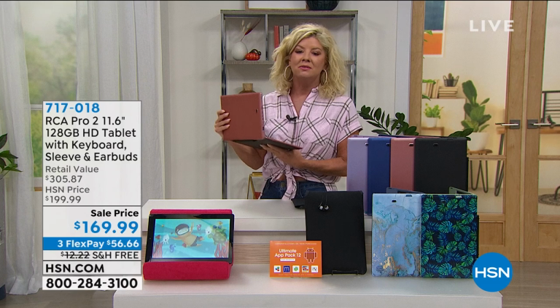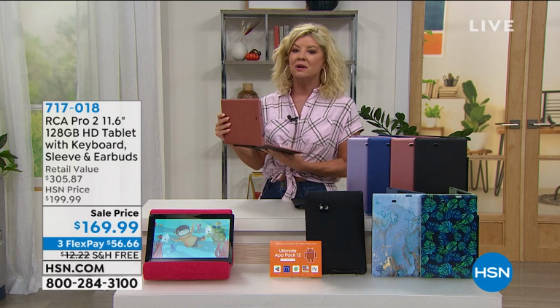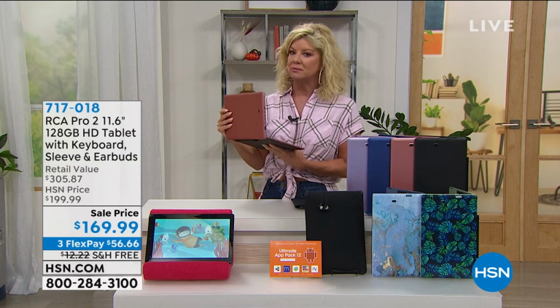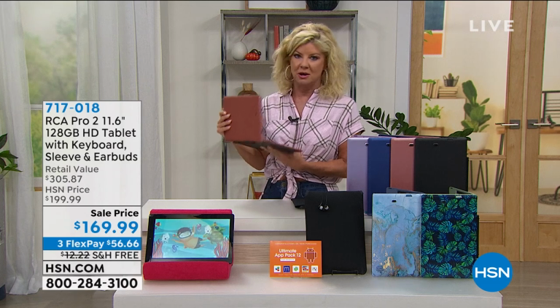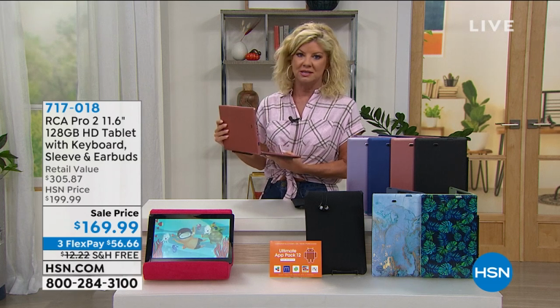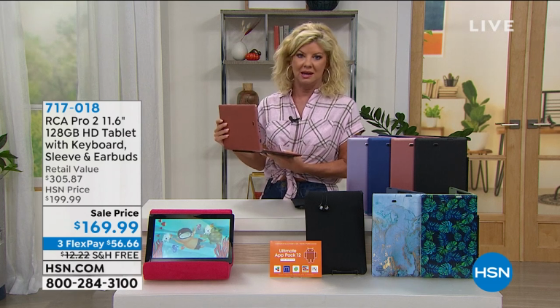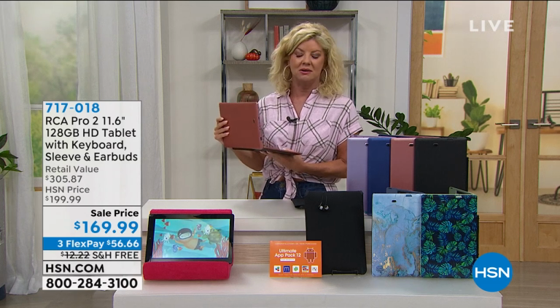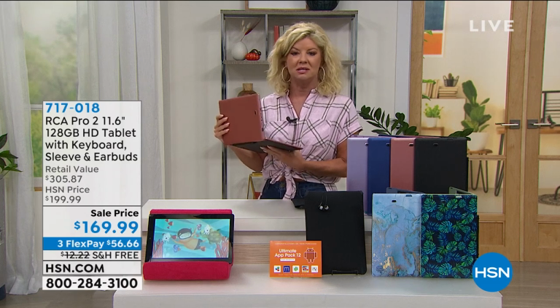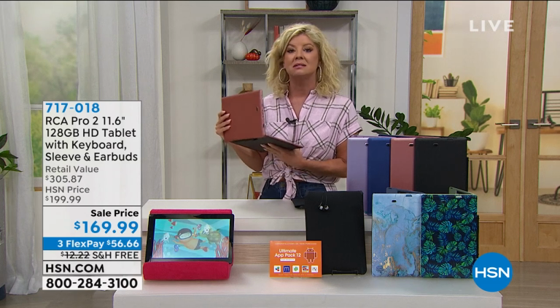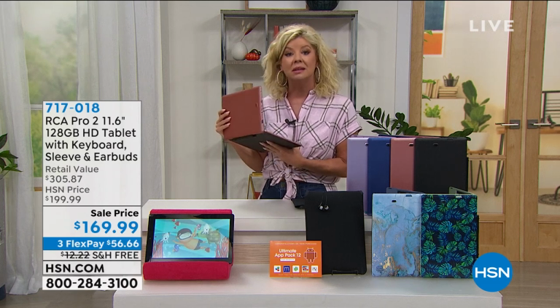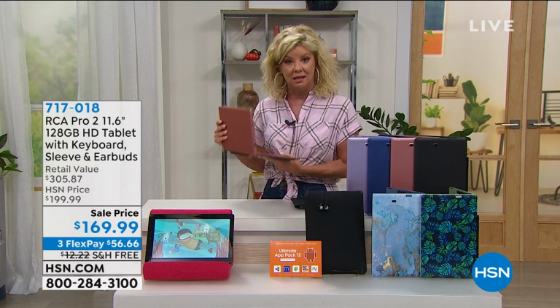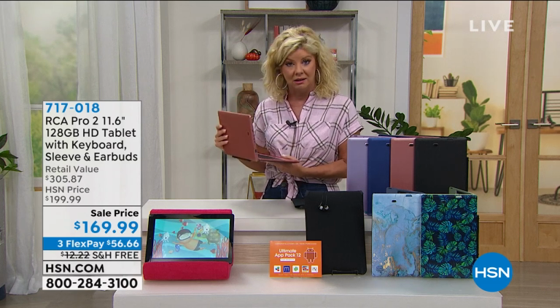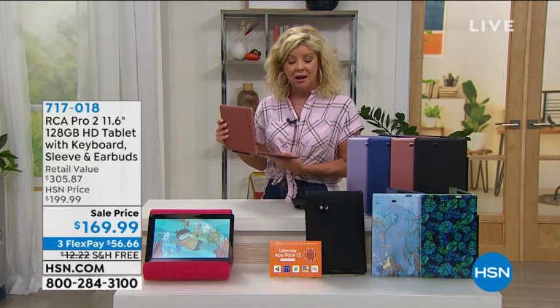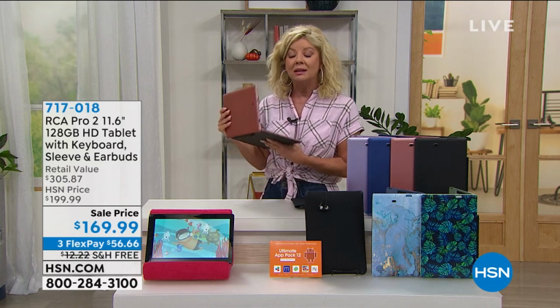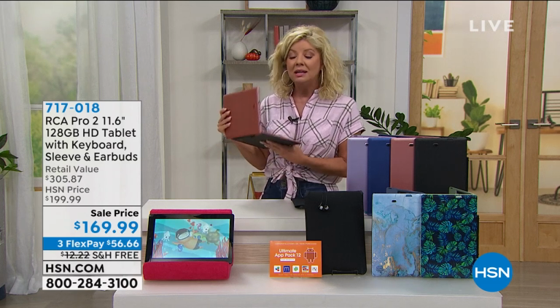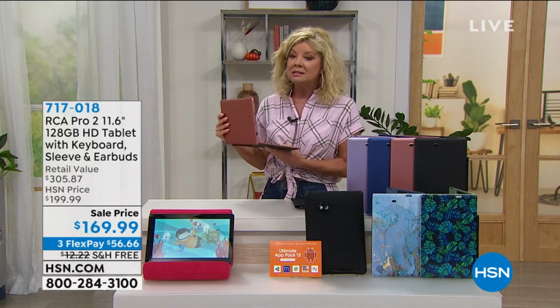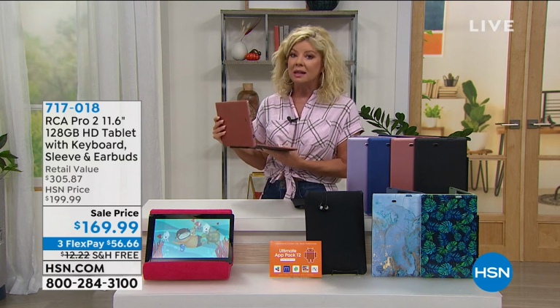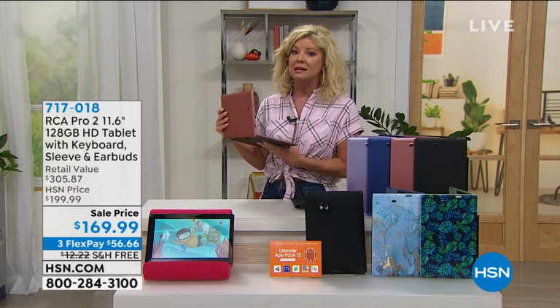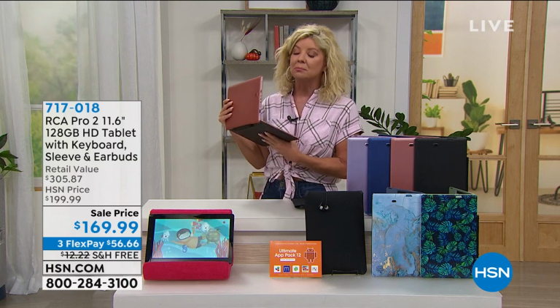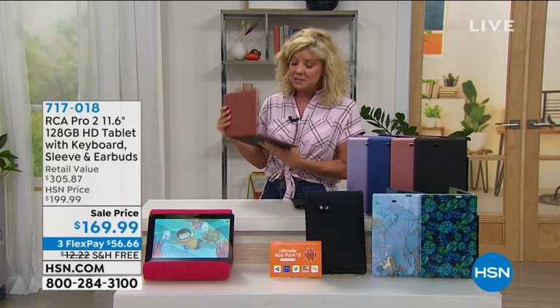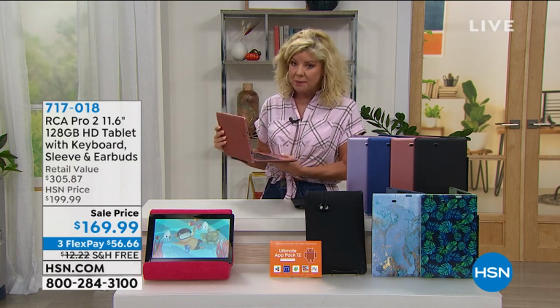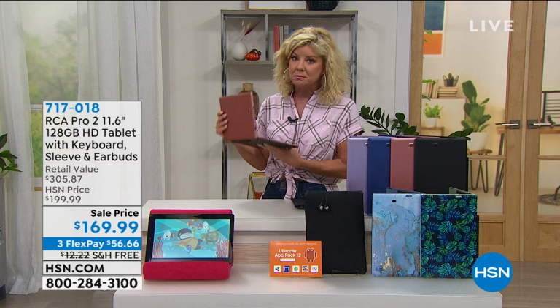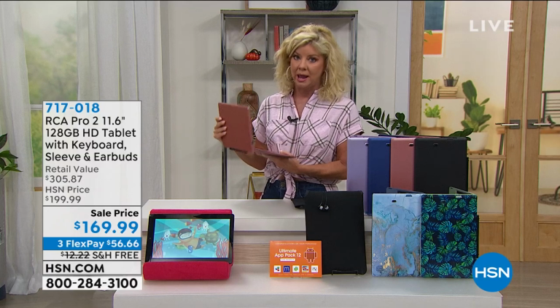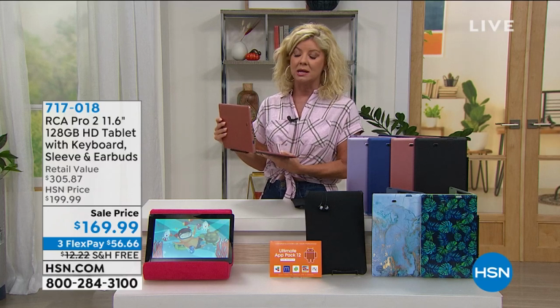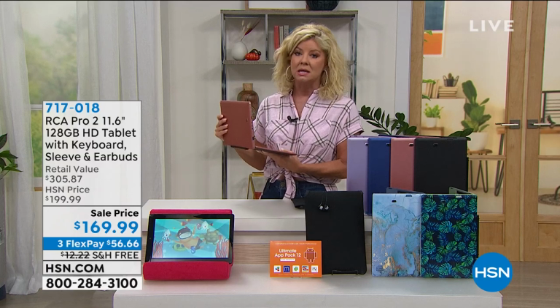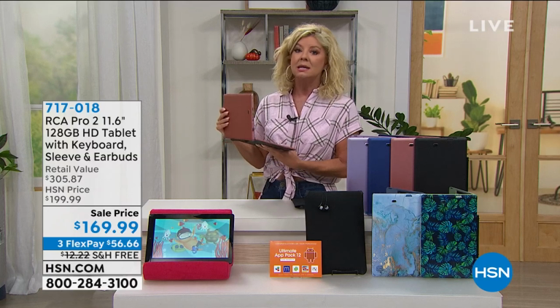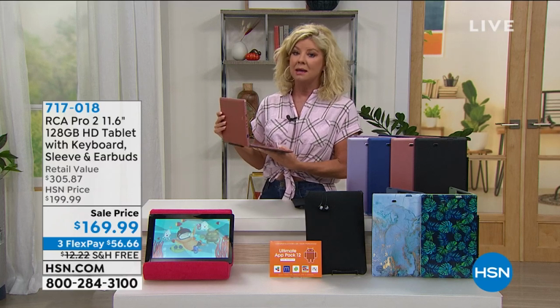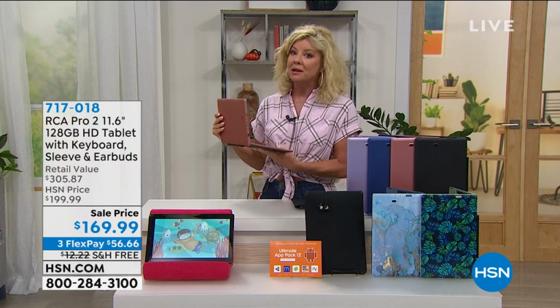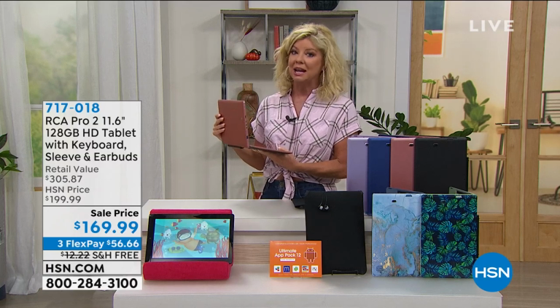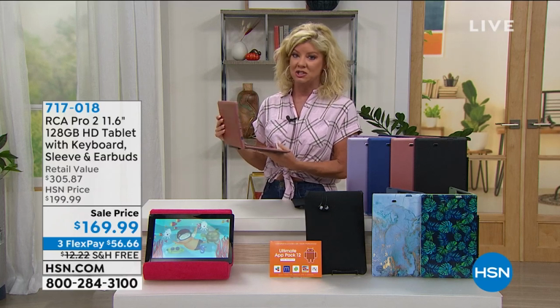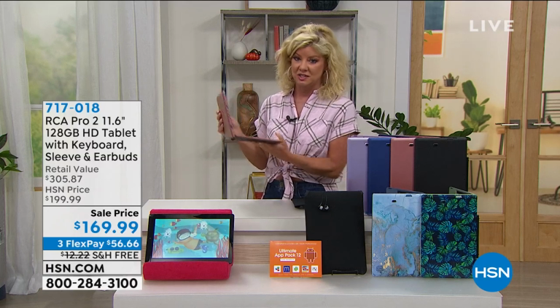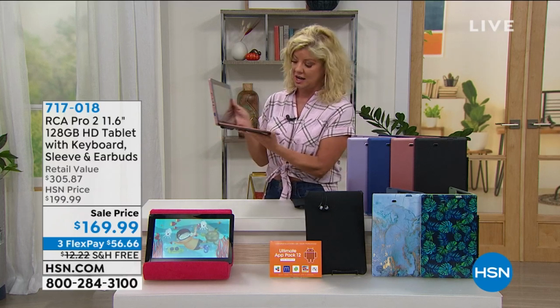First off, it's from RCA, and RCA is our leader — our leading selling tablet brand name here at HSN.